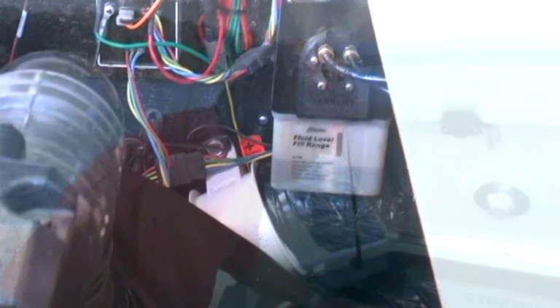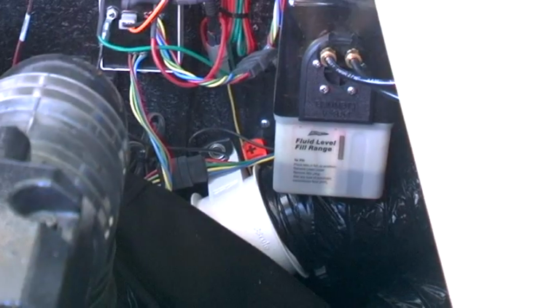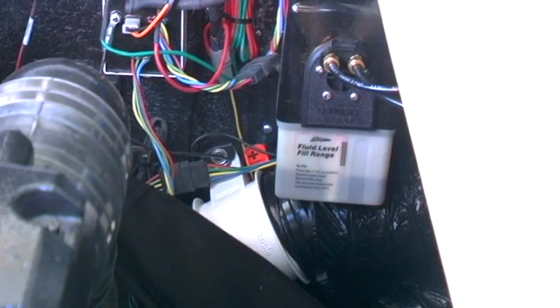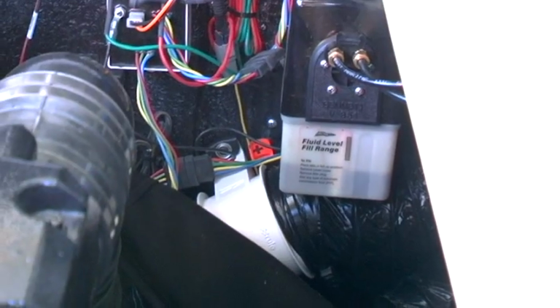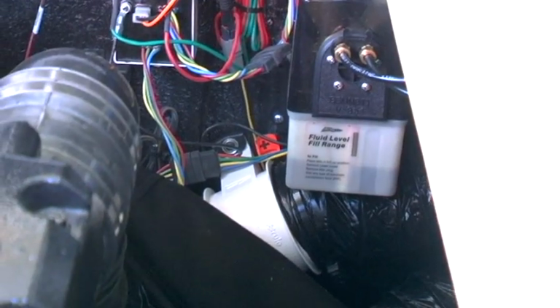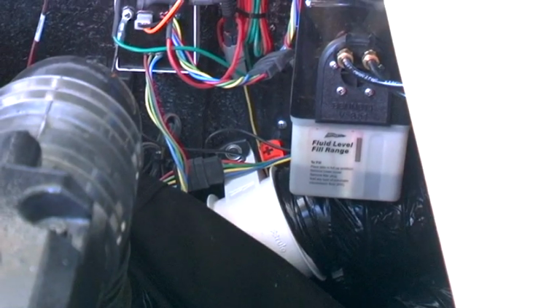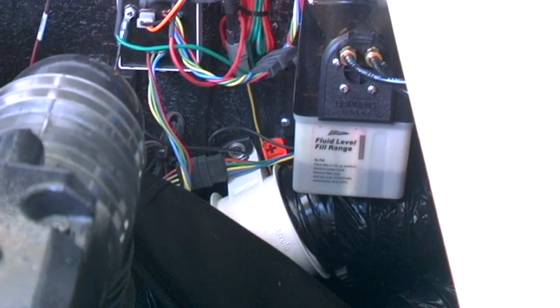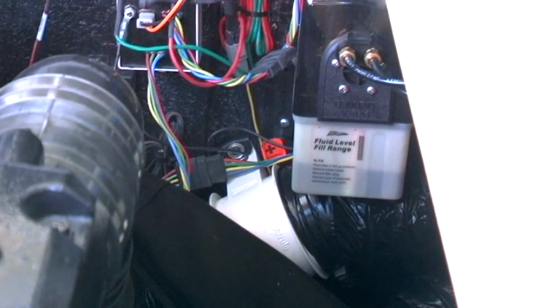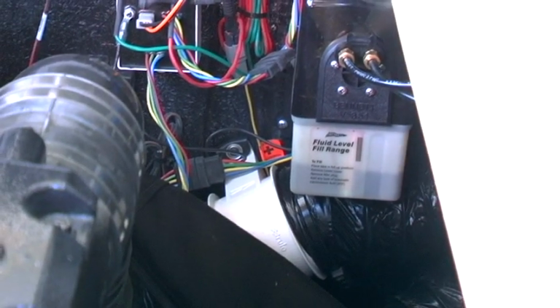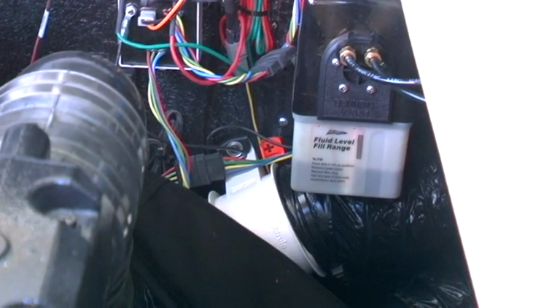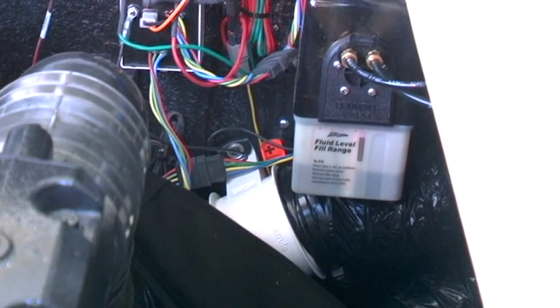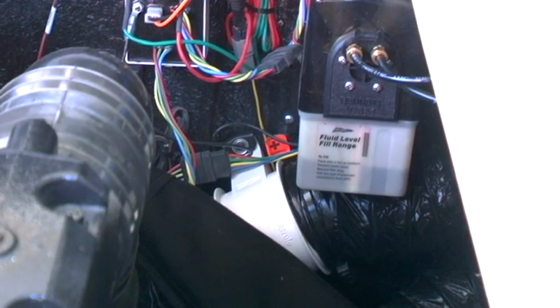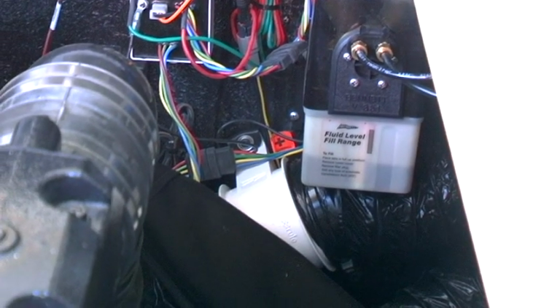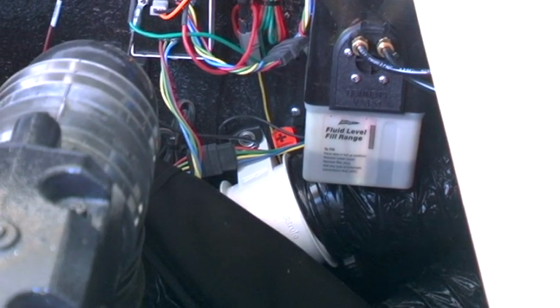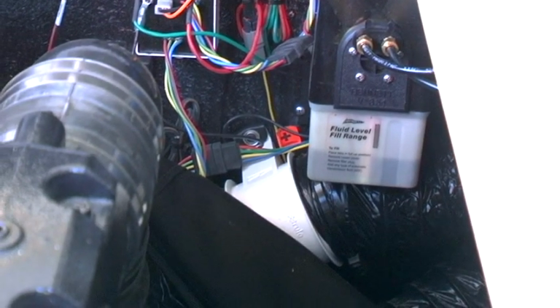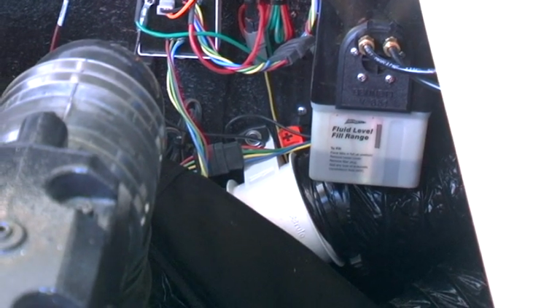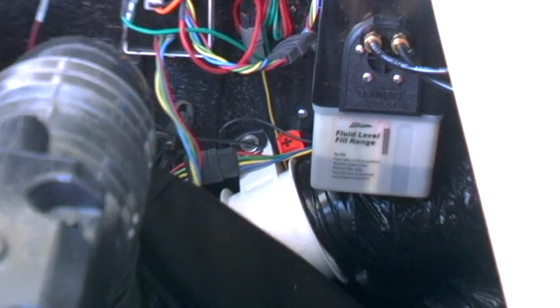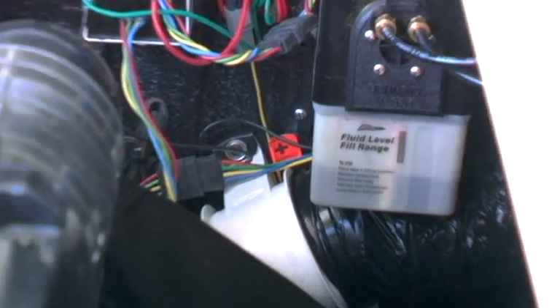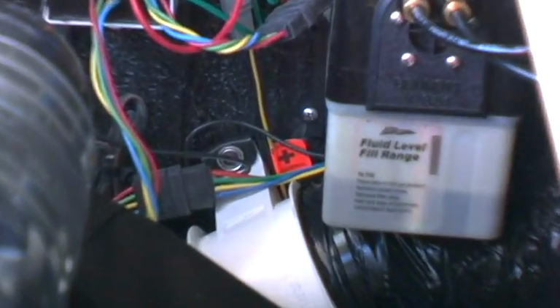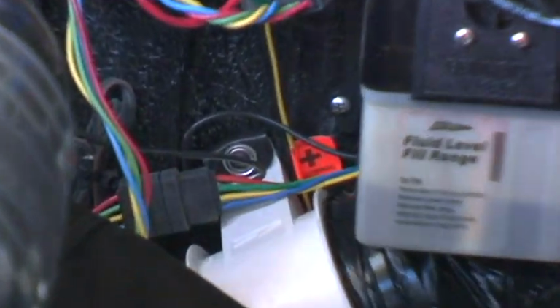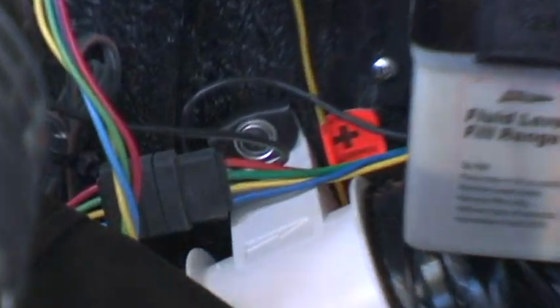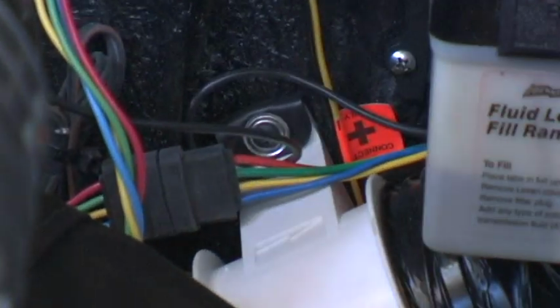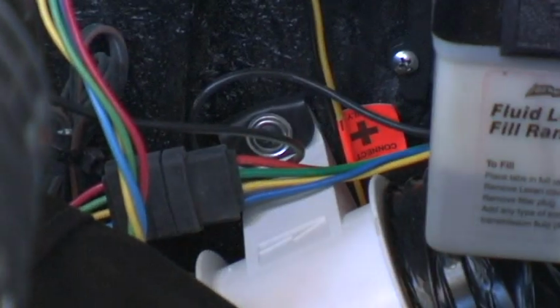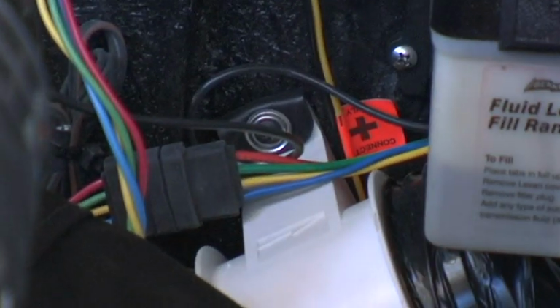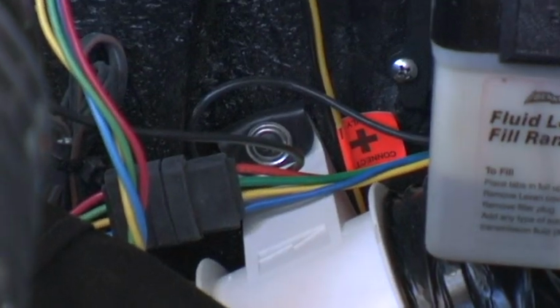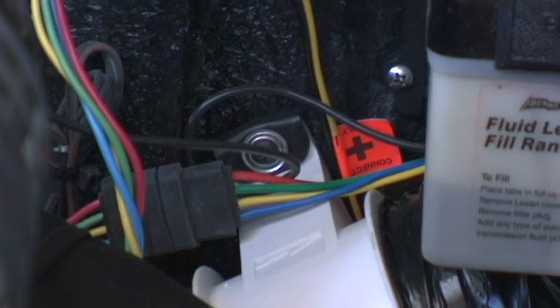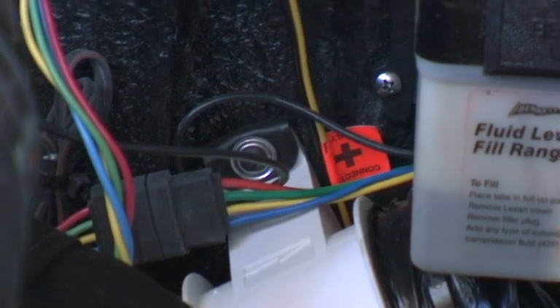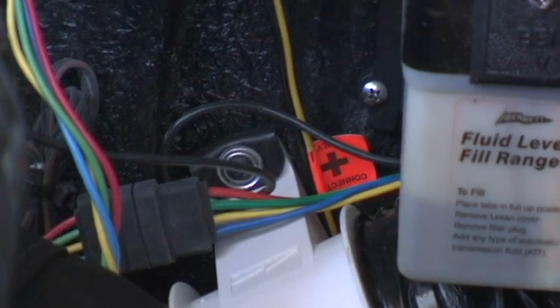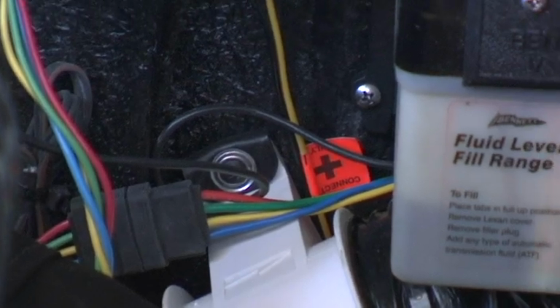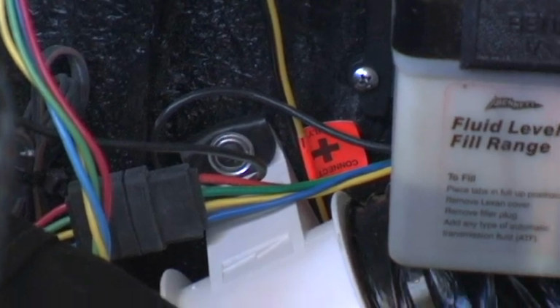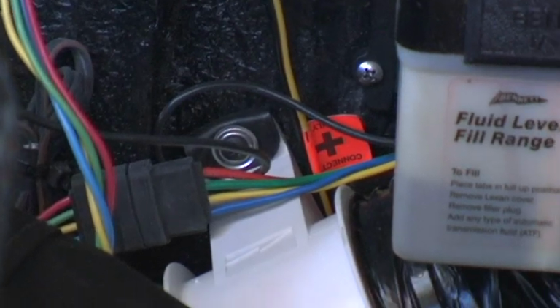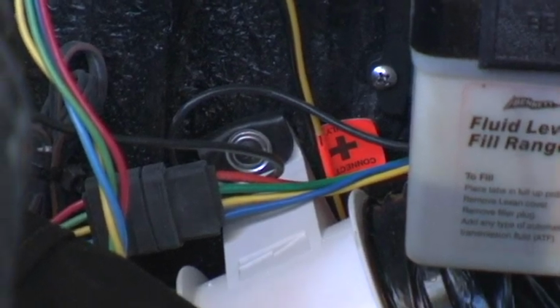We also noticed that the bilge blower was insulated from the fiberglass hull with rubber bushings, which makes things a lot nicer.